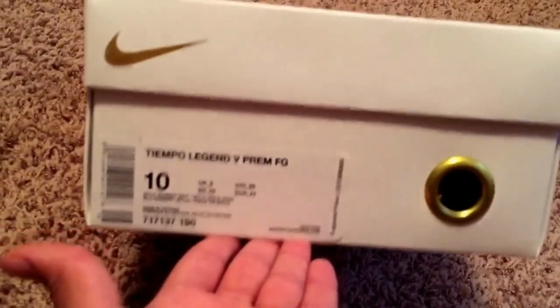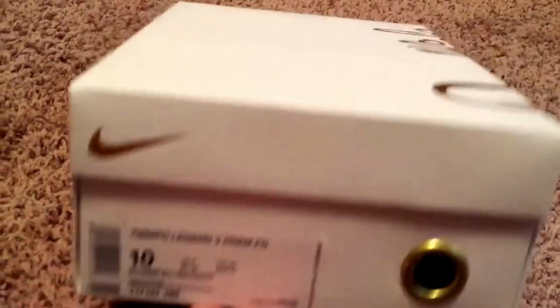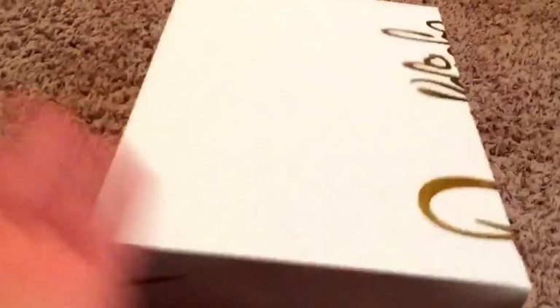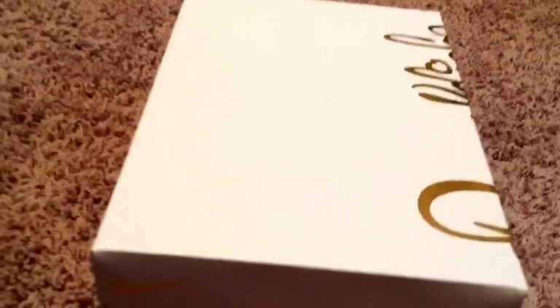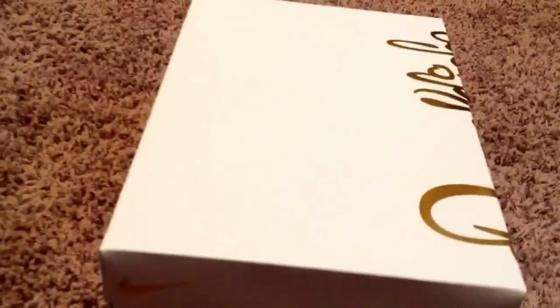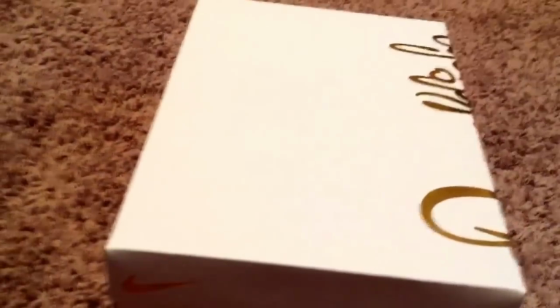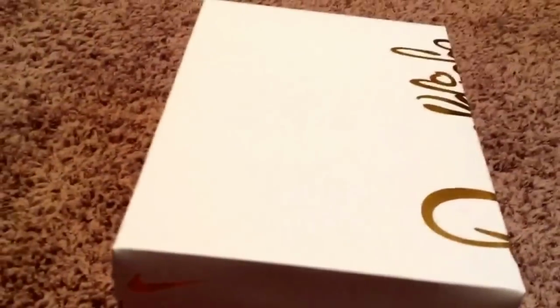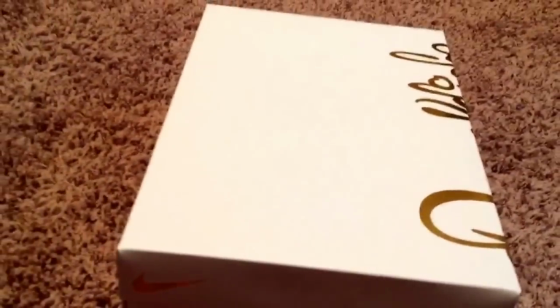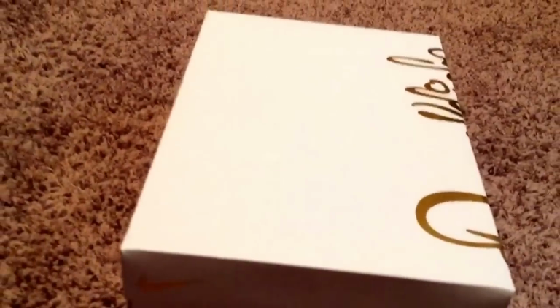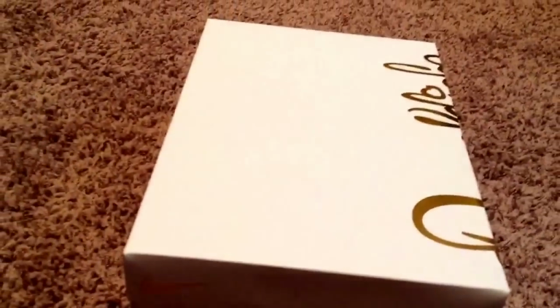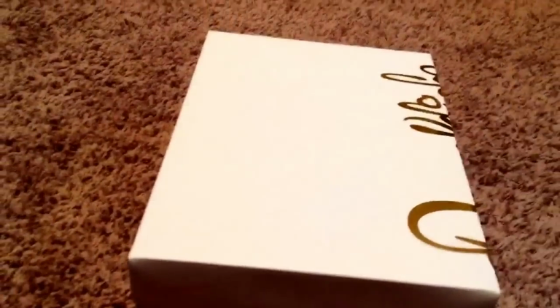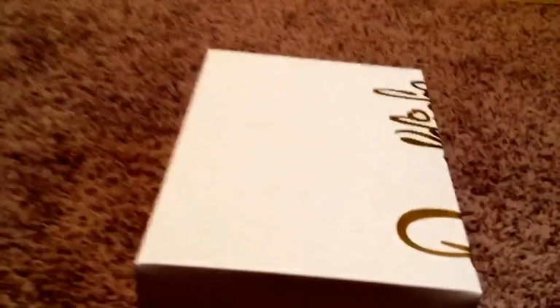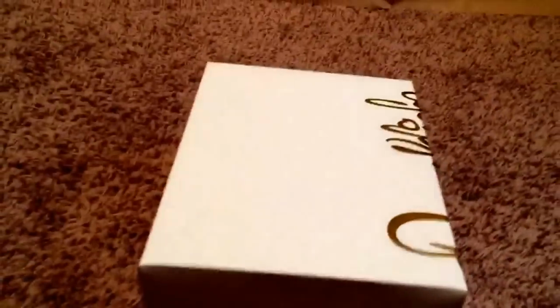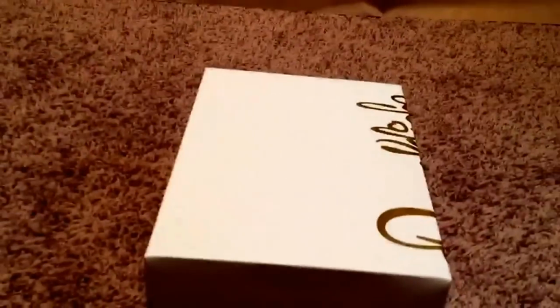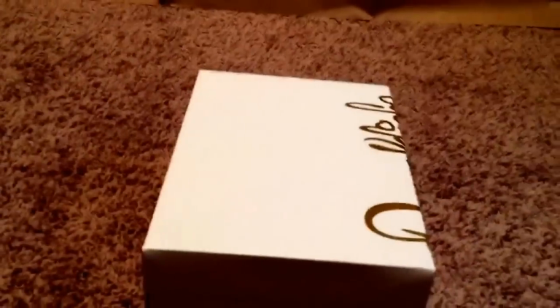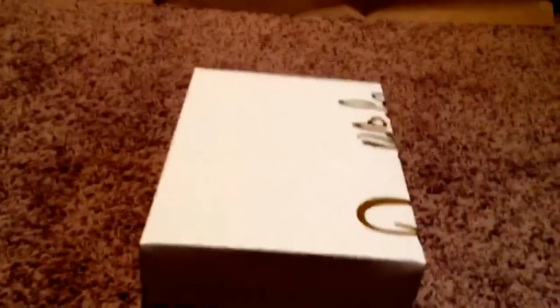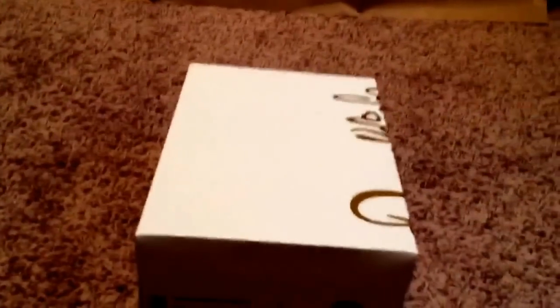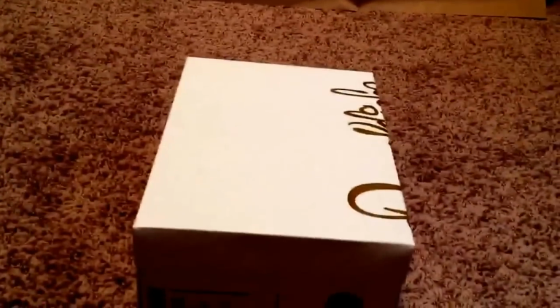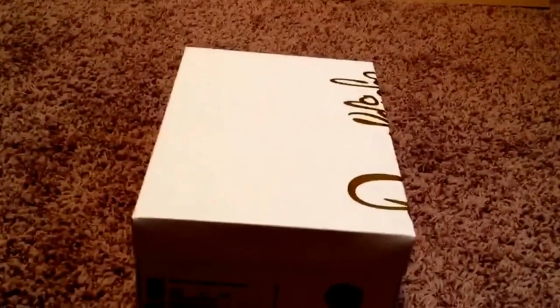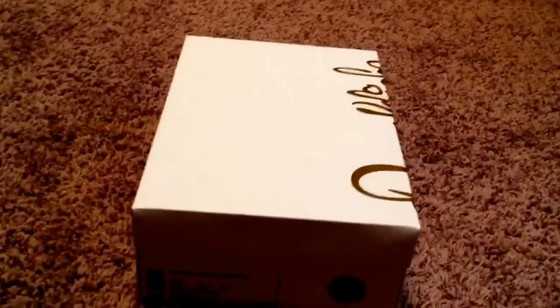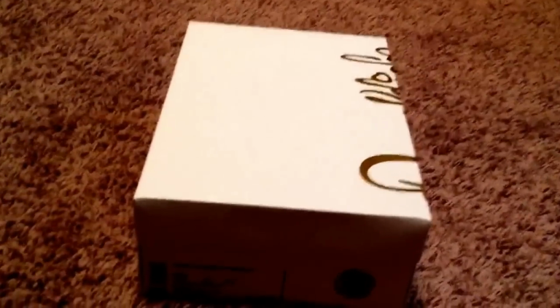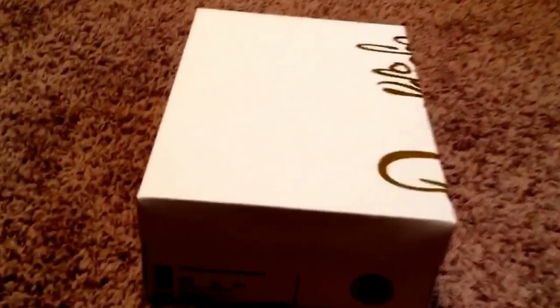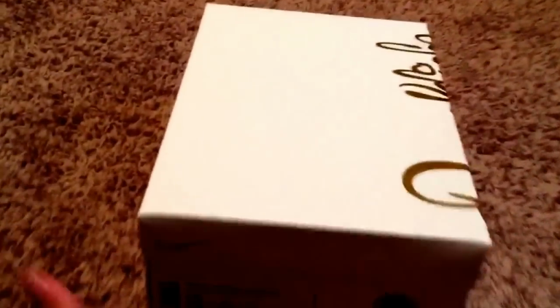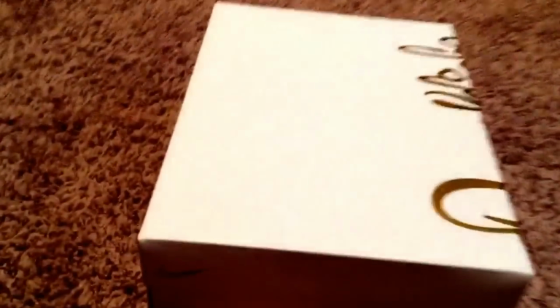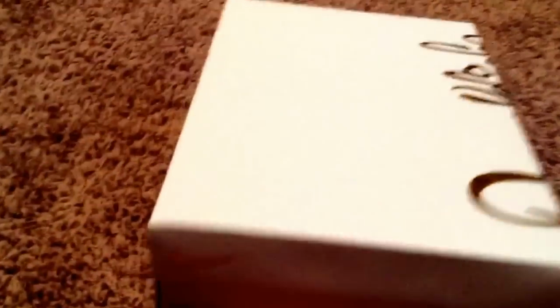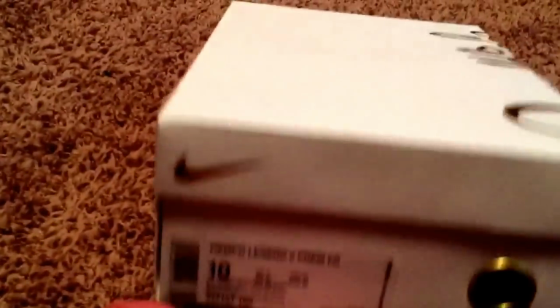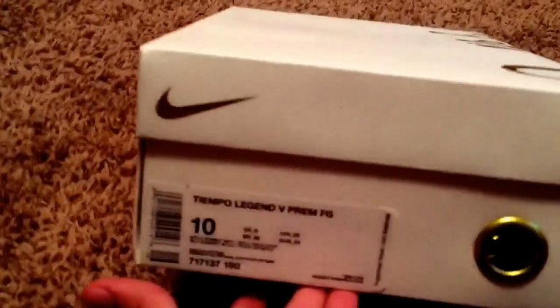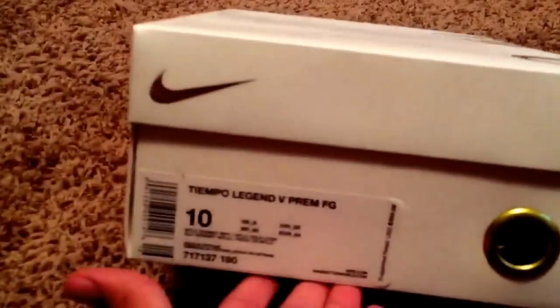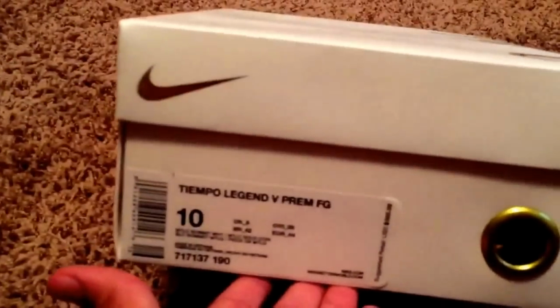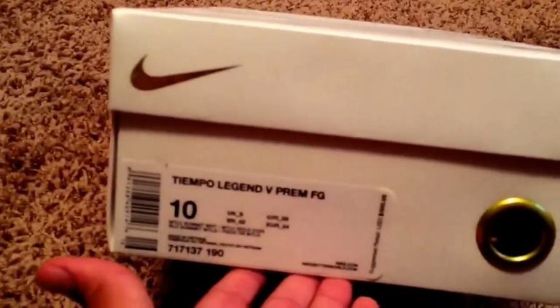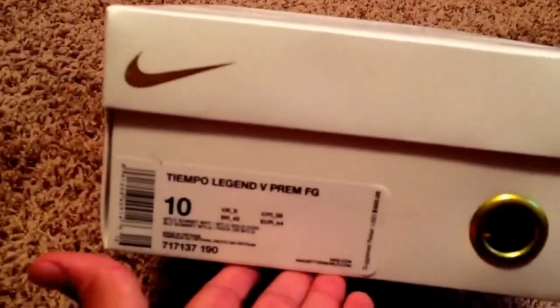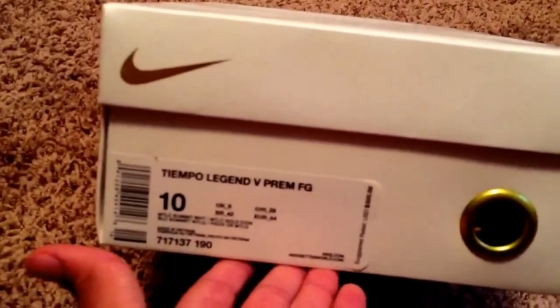For the people that don't play soccer, you probably don't care about this unboxing and review, but it's something cool.